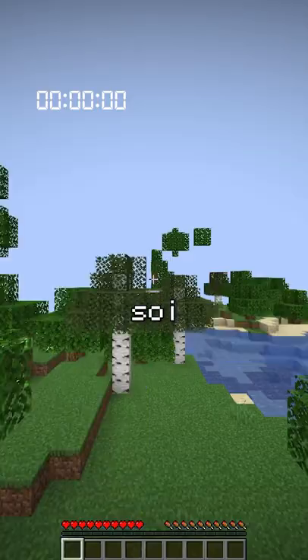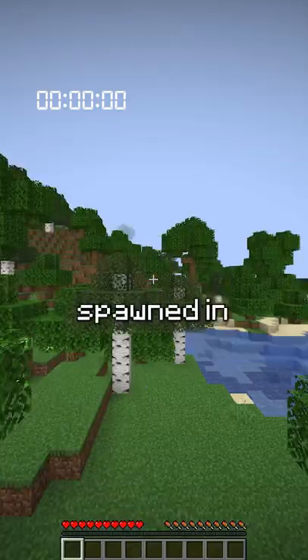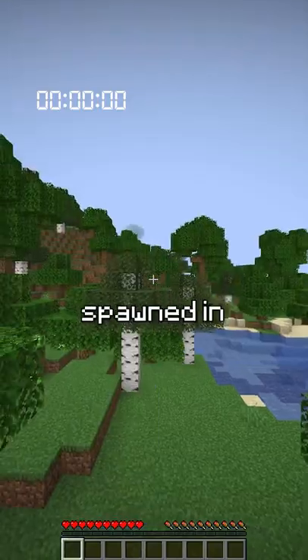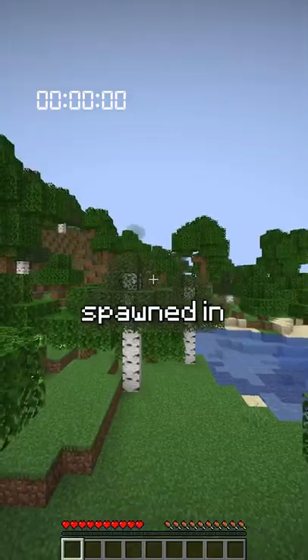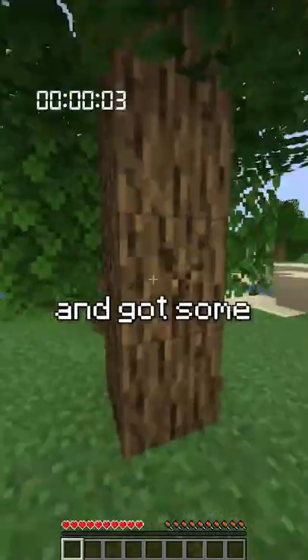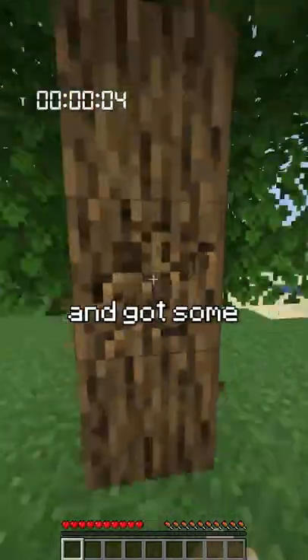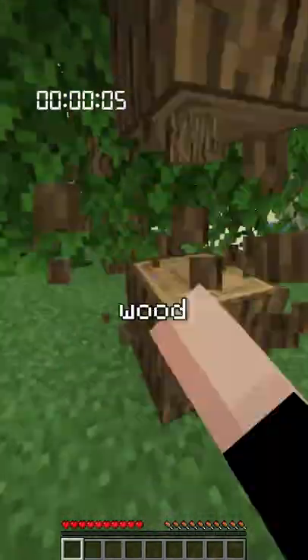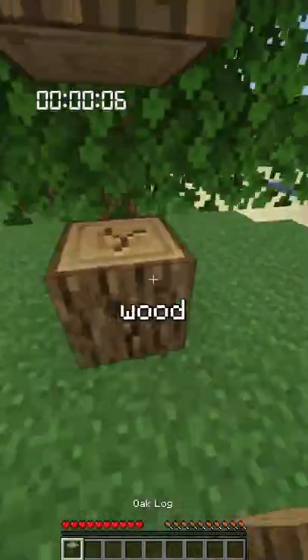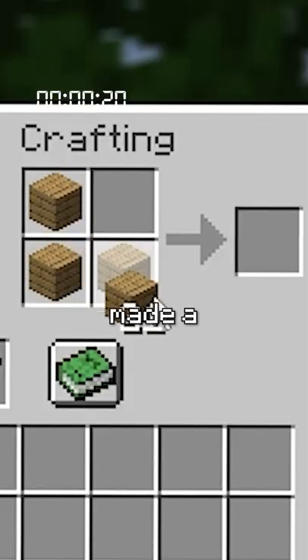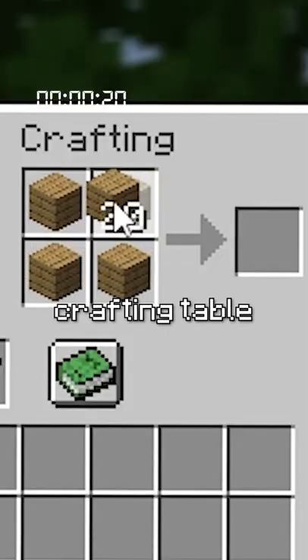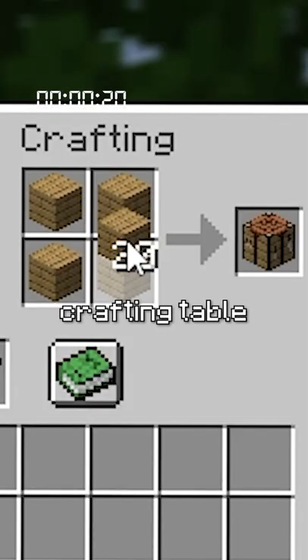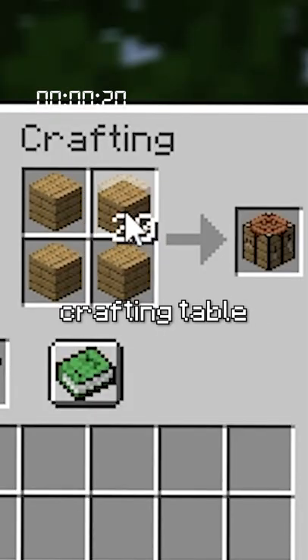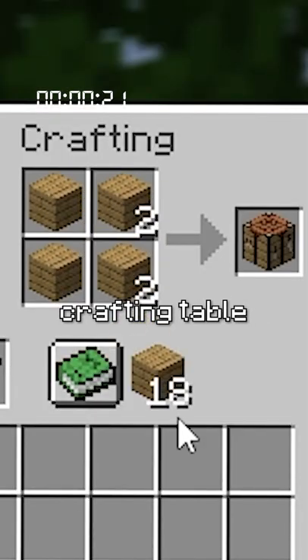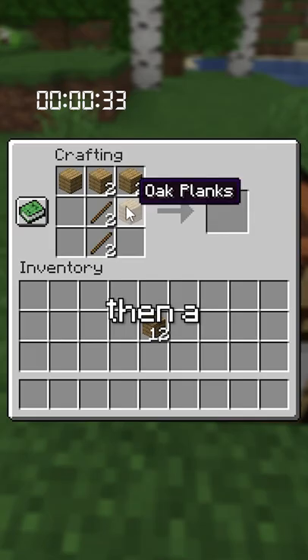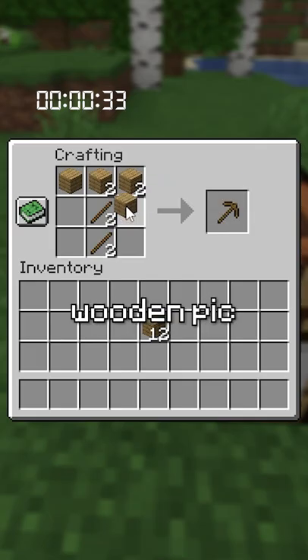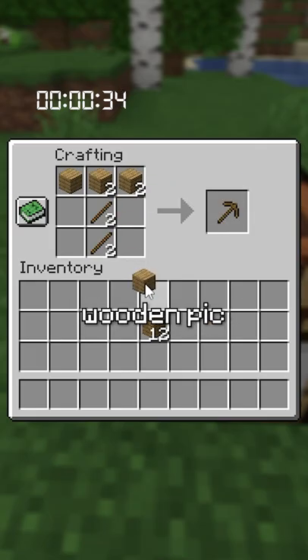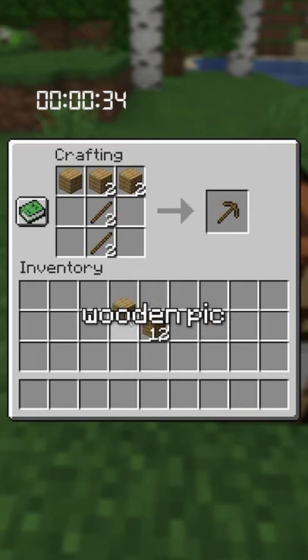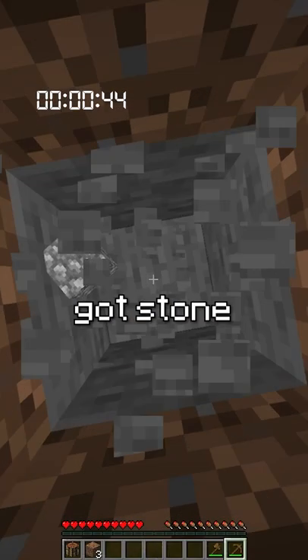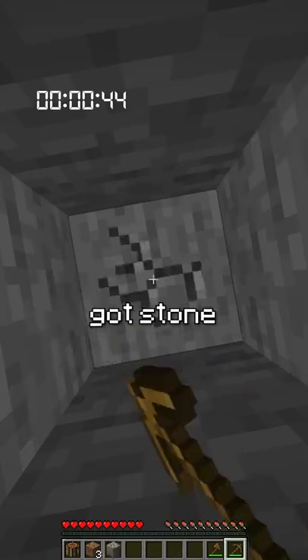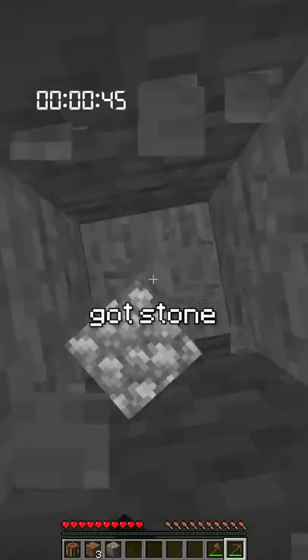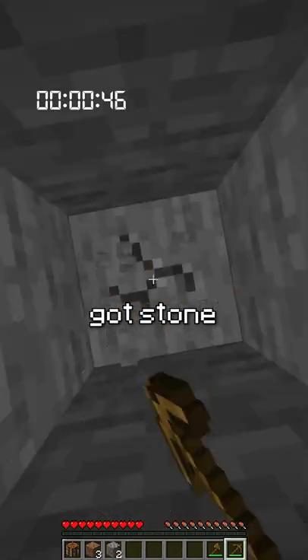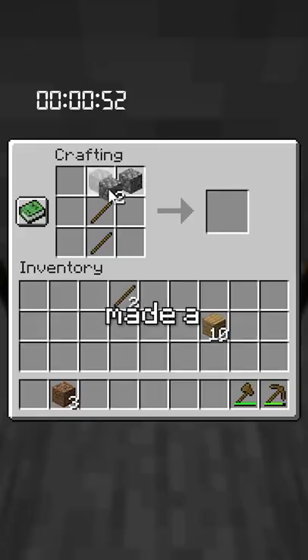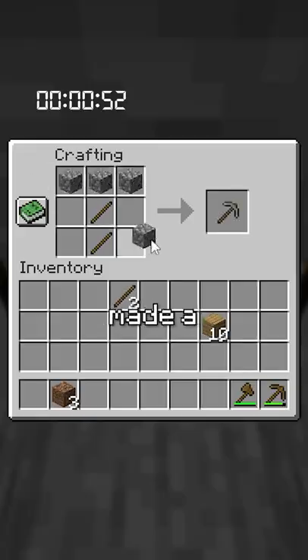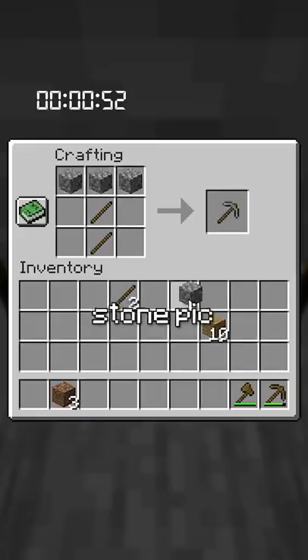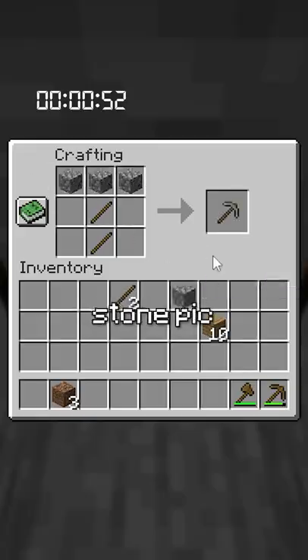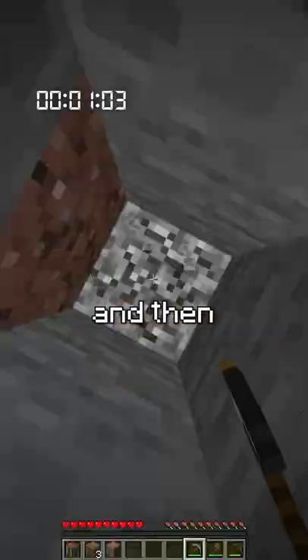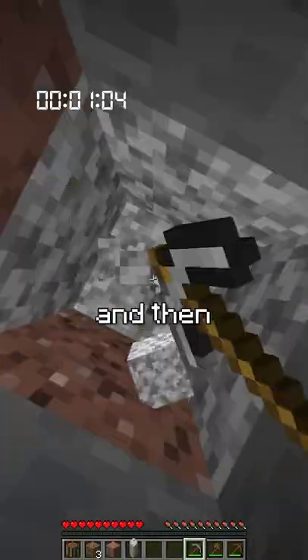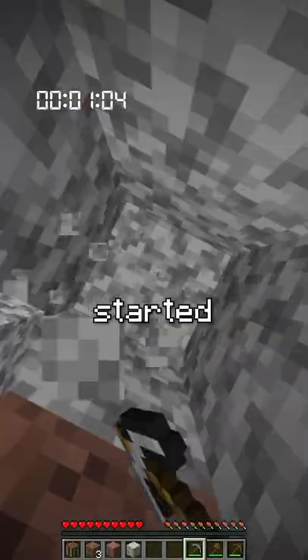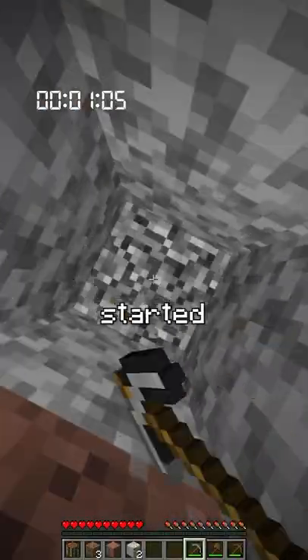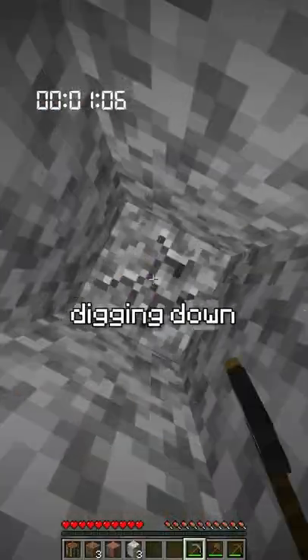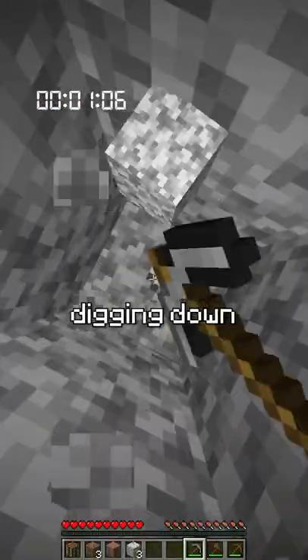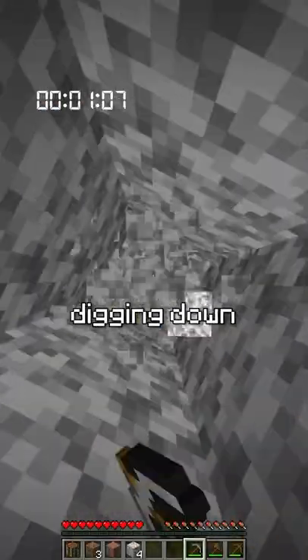So I spawned in and got some wood, made a crafting table and a wooden pick, got stone, made a stone pick, and then started digging down.